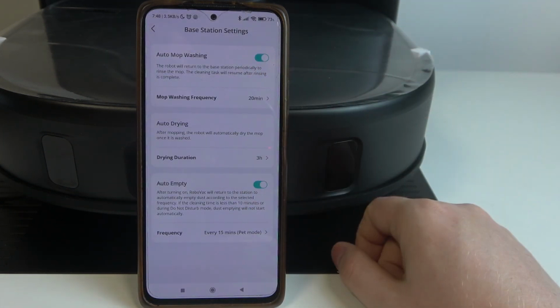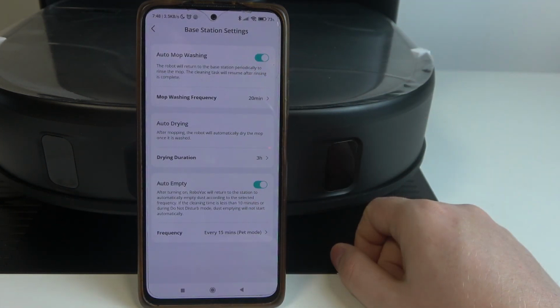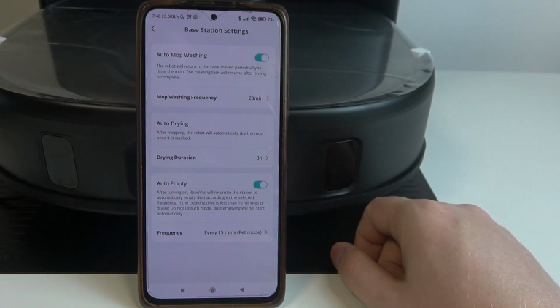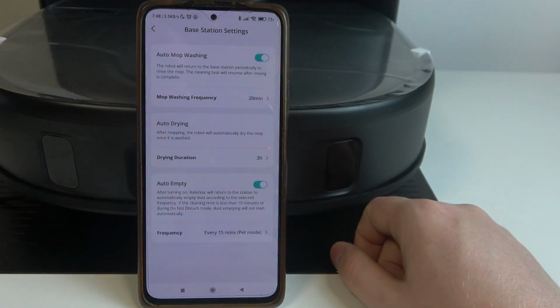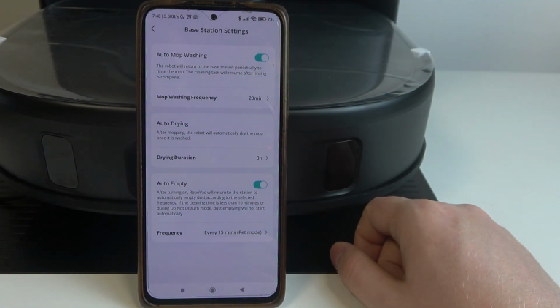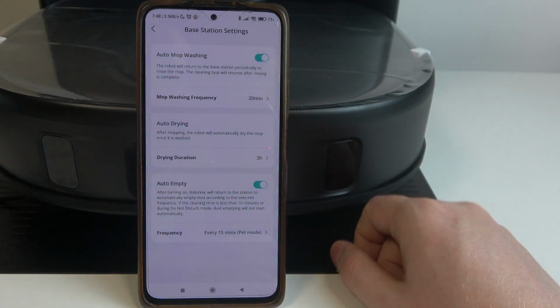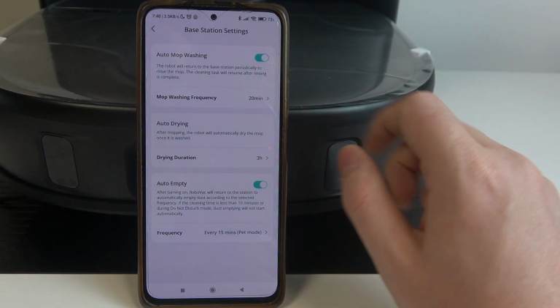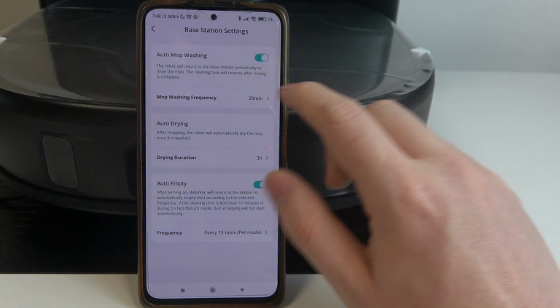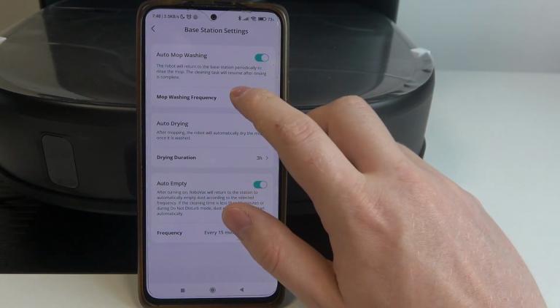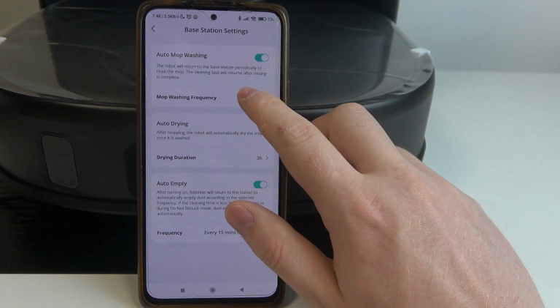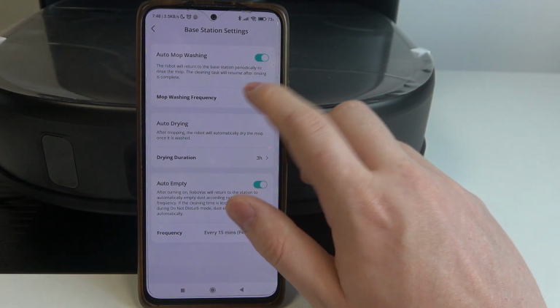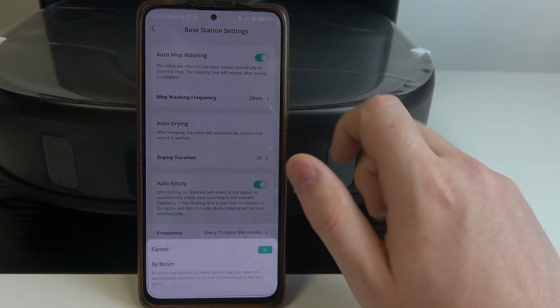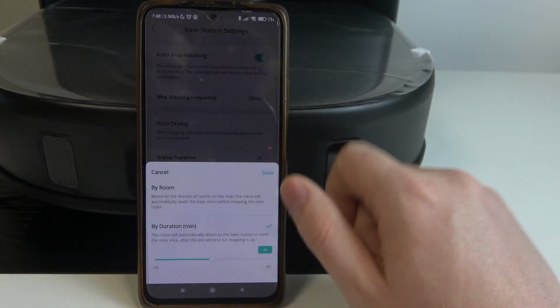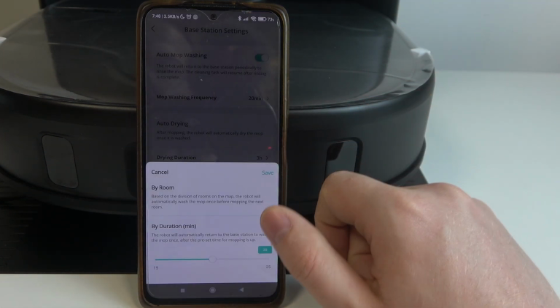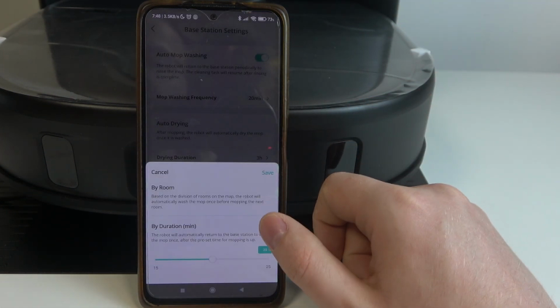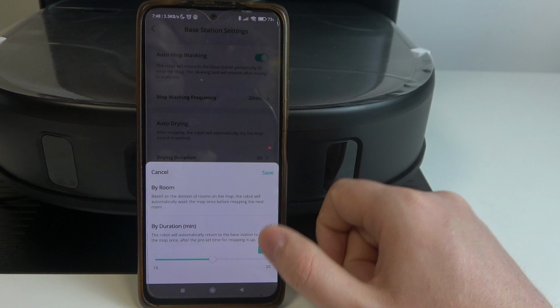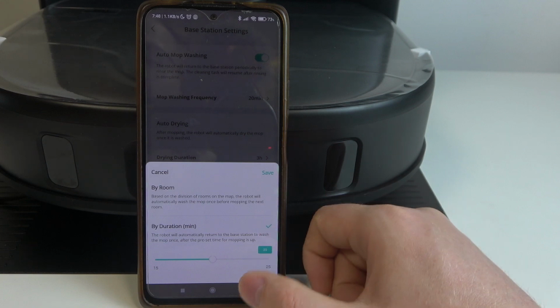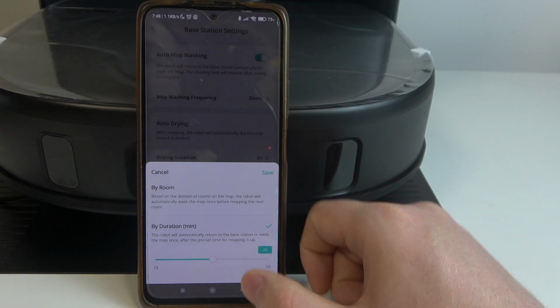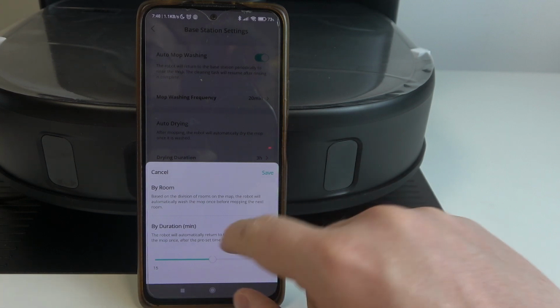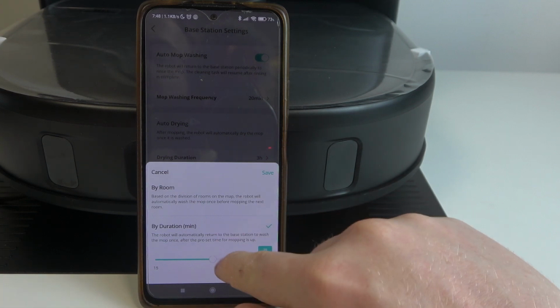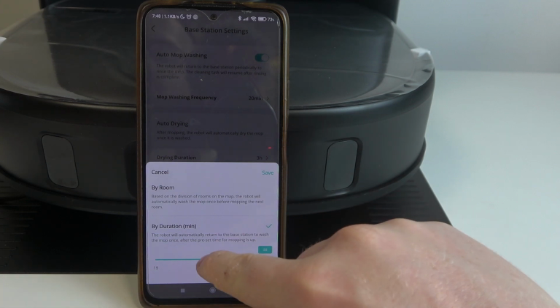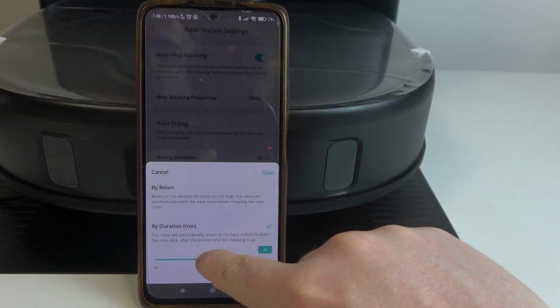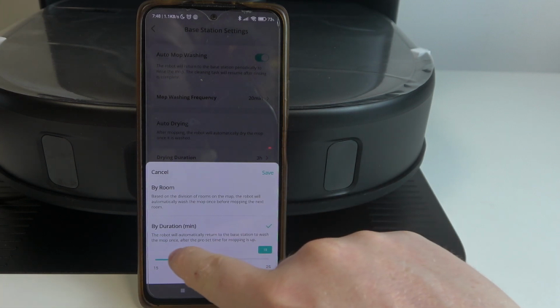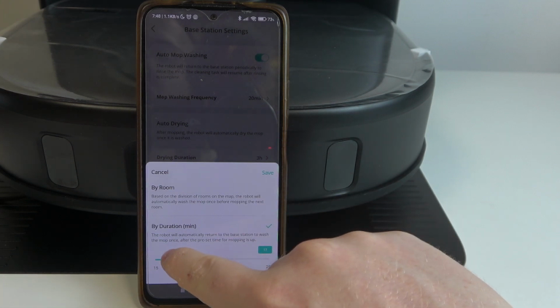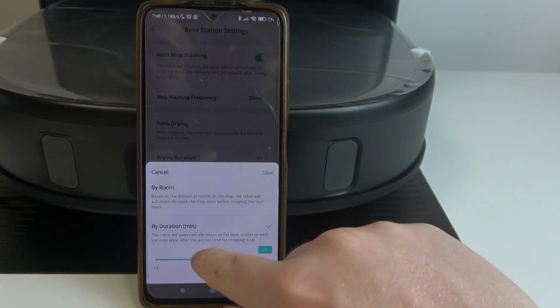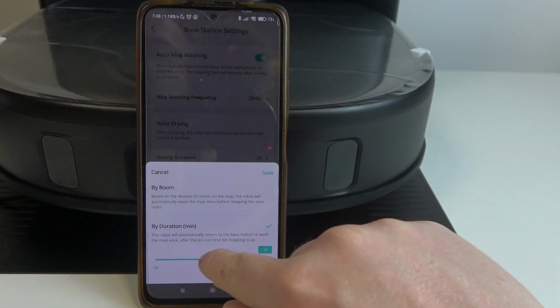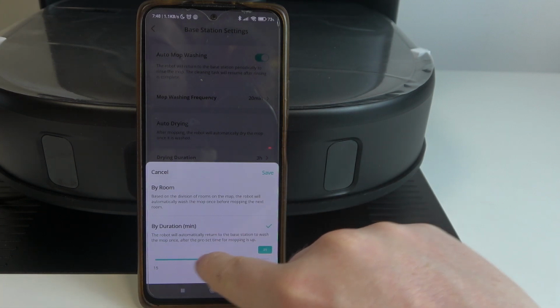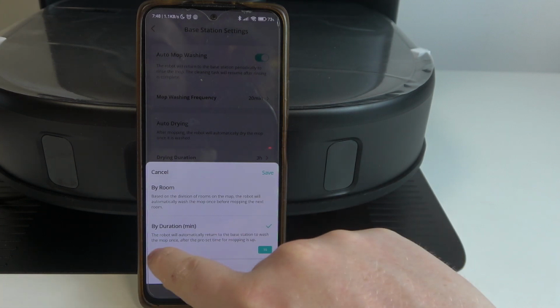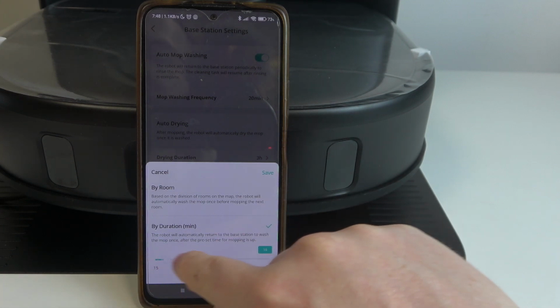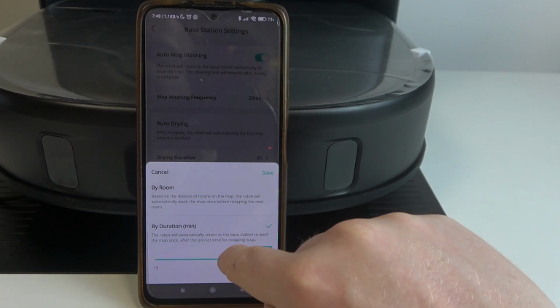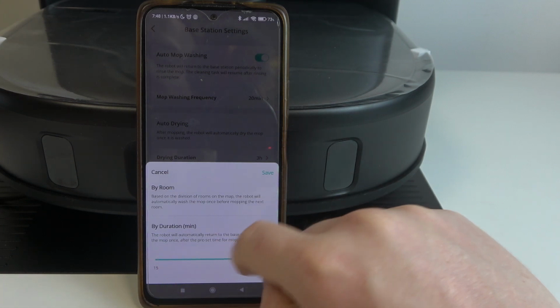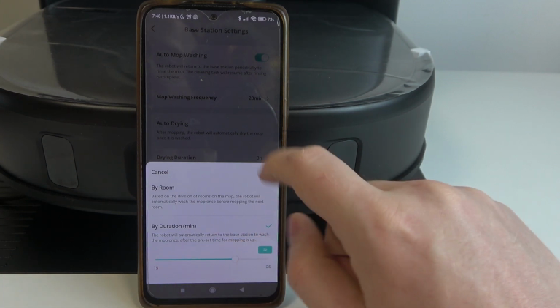When it's enabled, you can also adjust the mop washing frequency and change the duration using a slider.